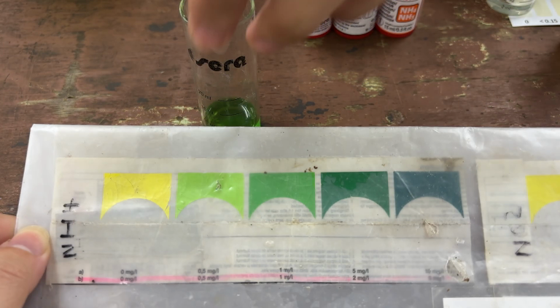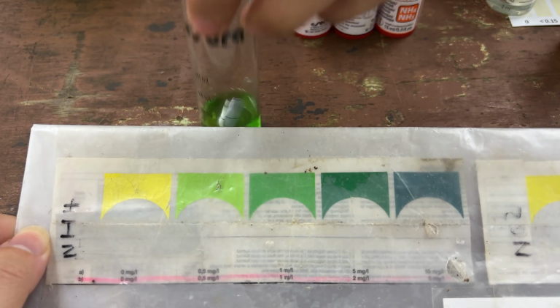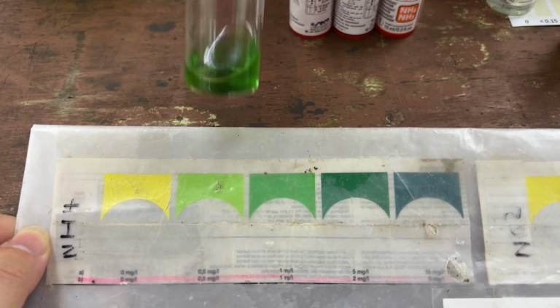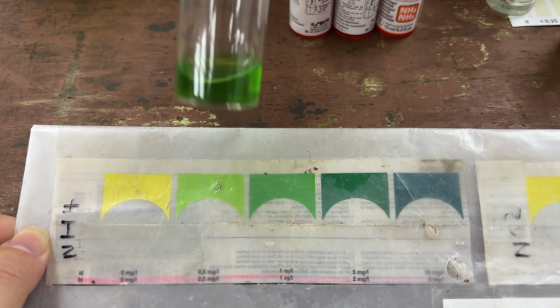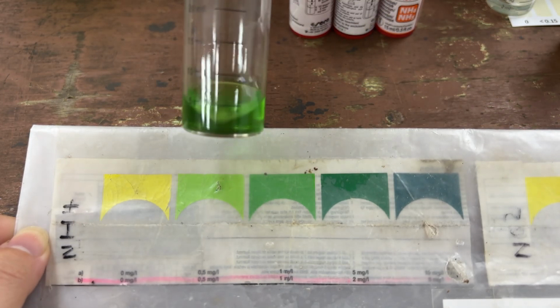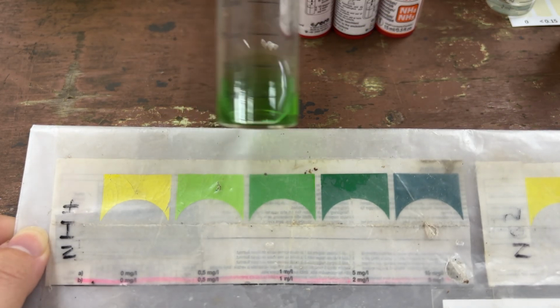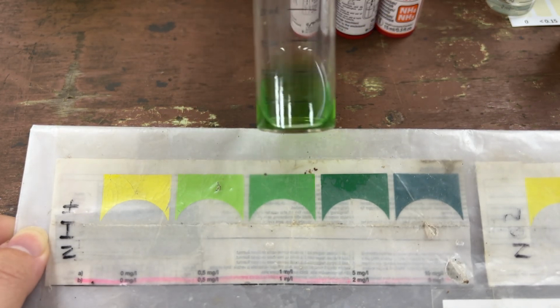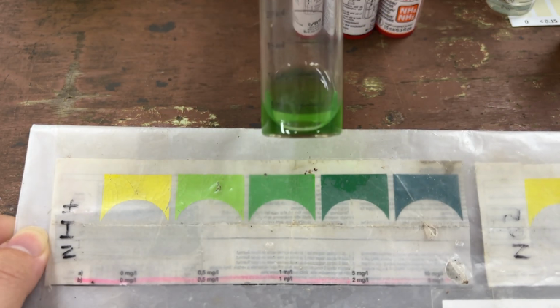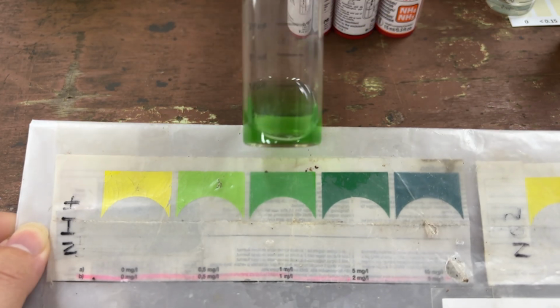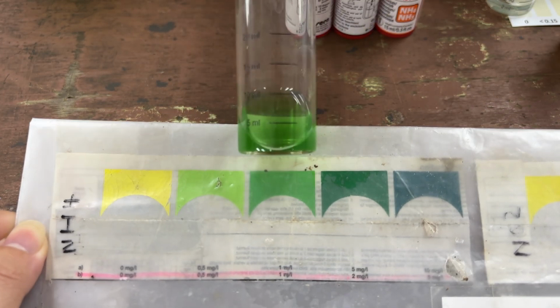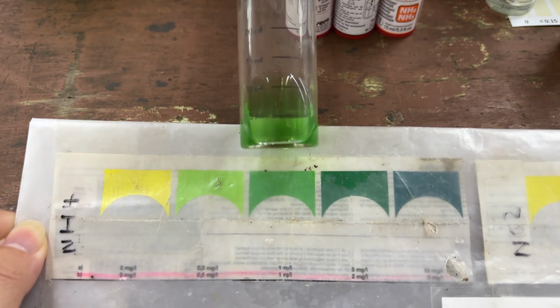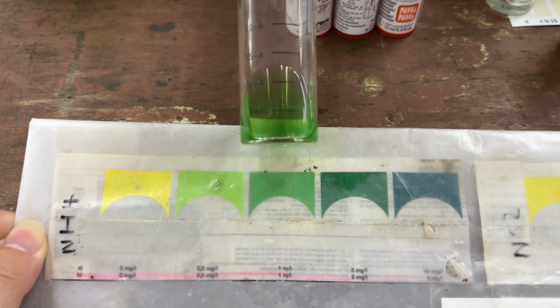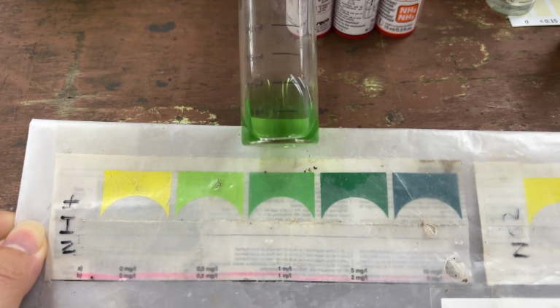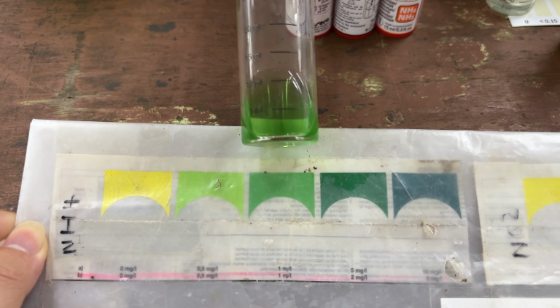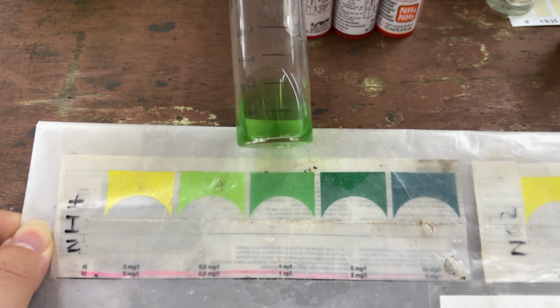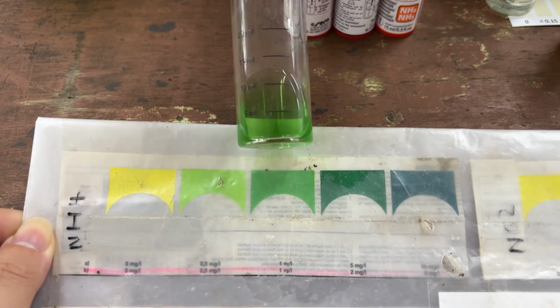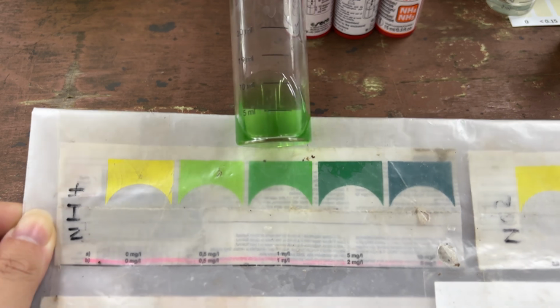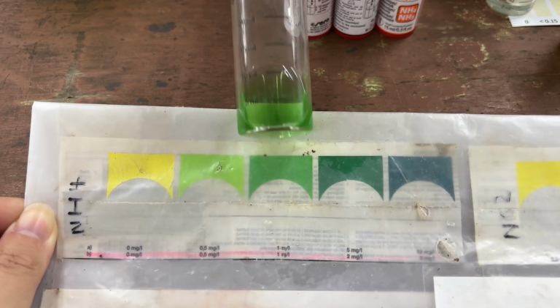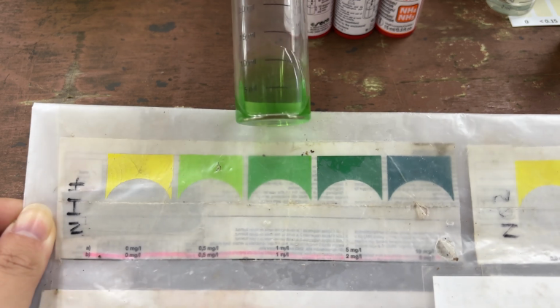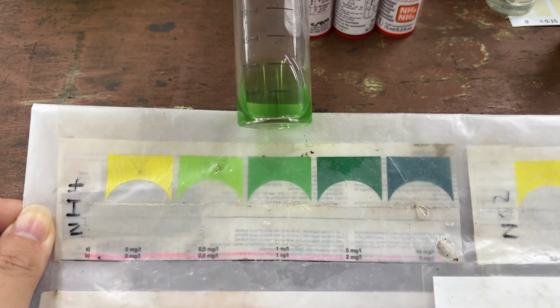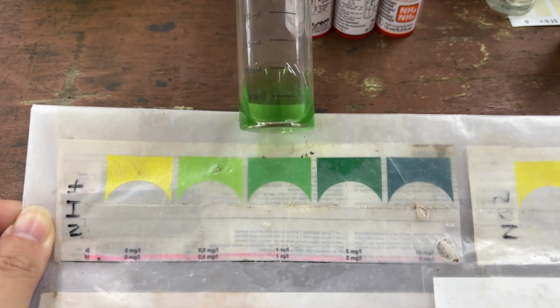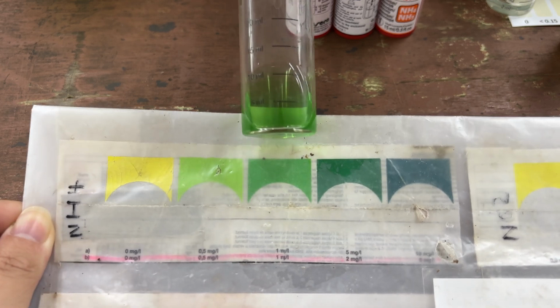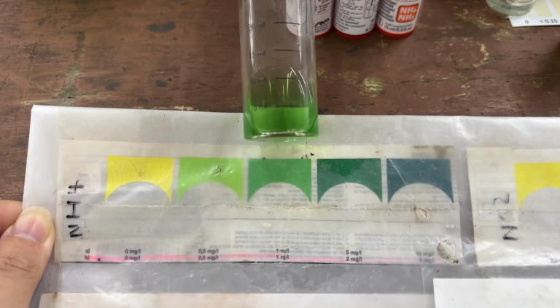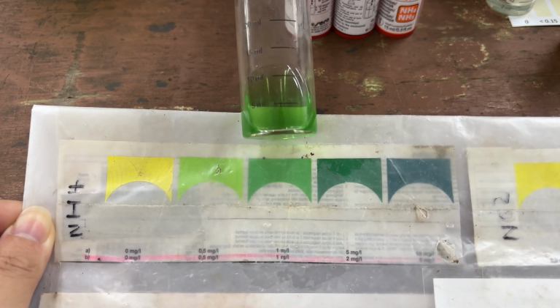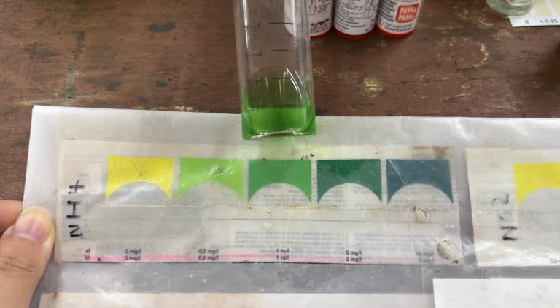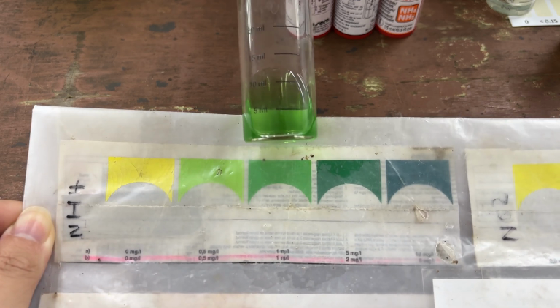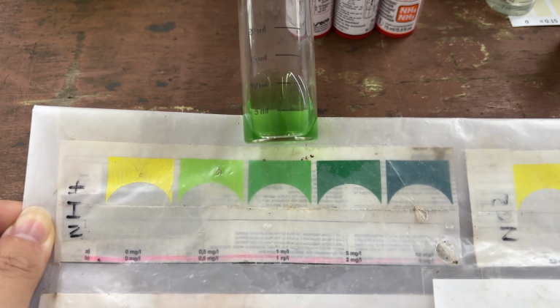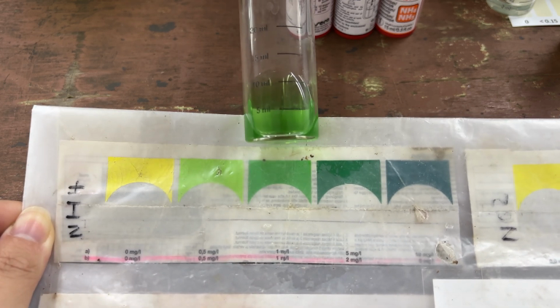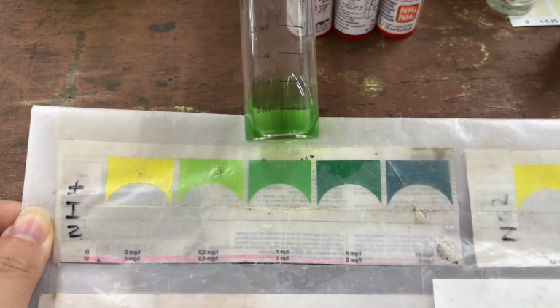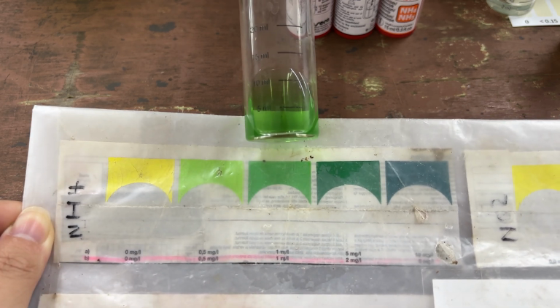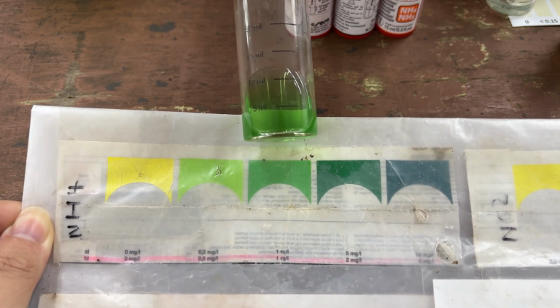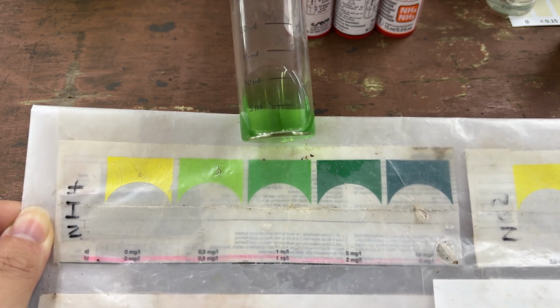Let's check out the results. The correct ammonia reading for this water should be 1 mg/L.